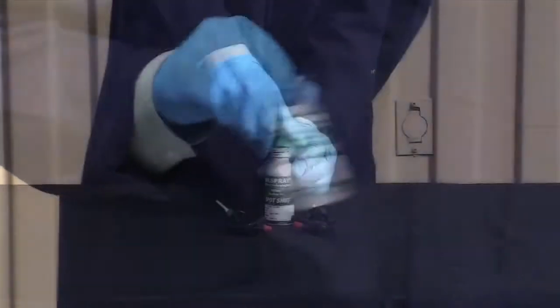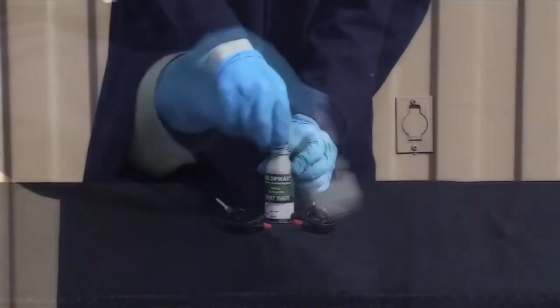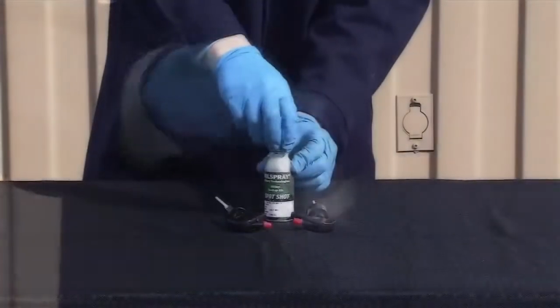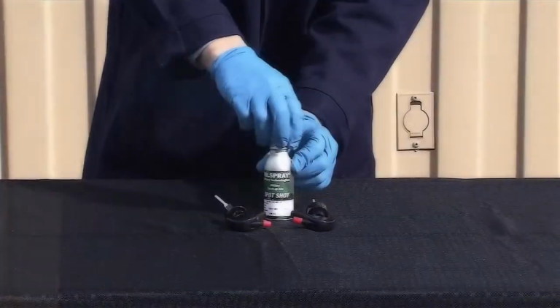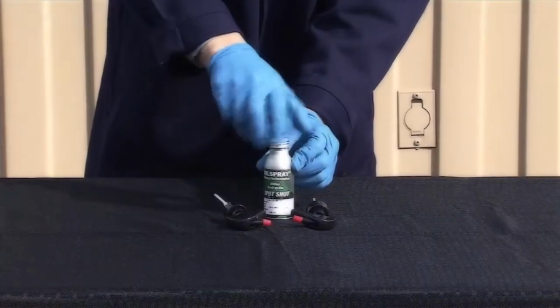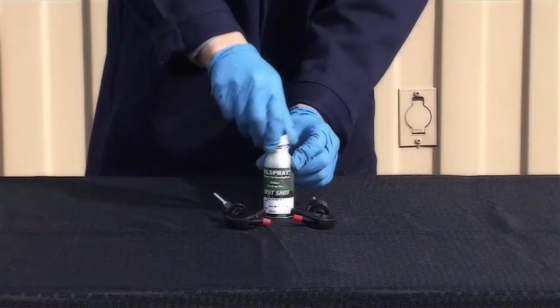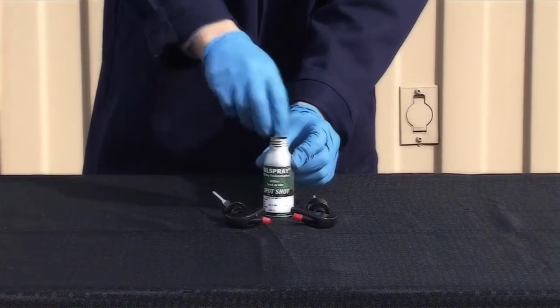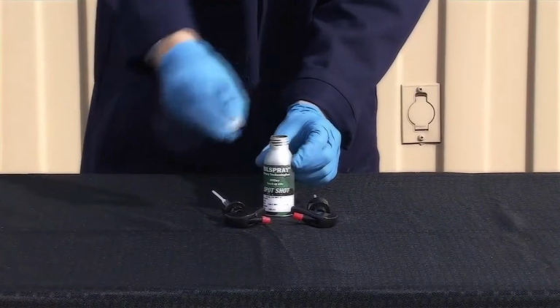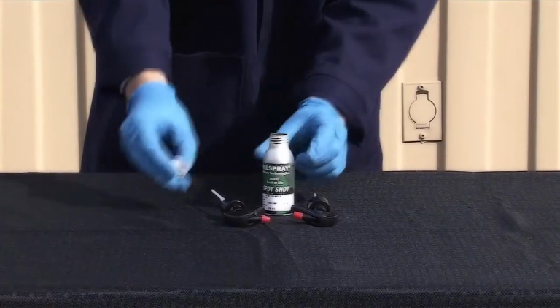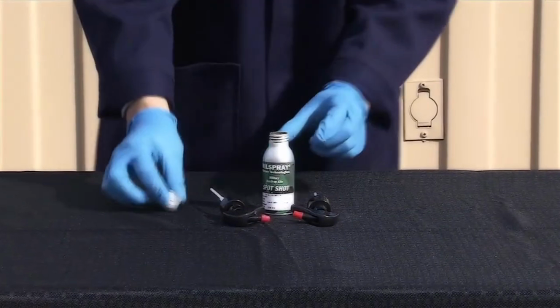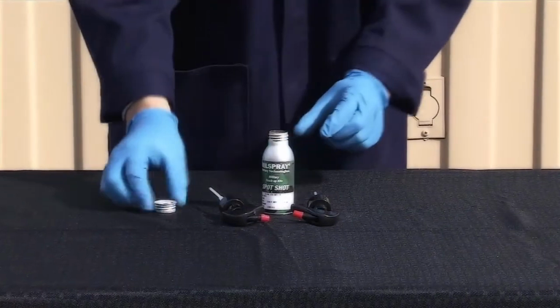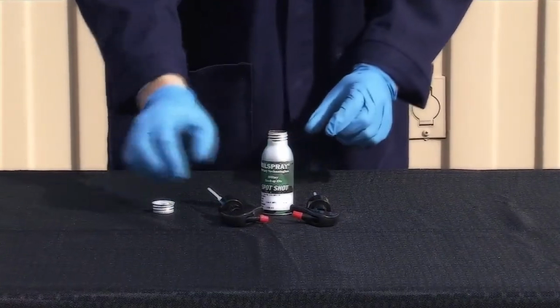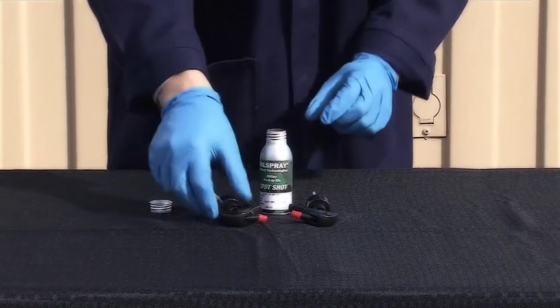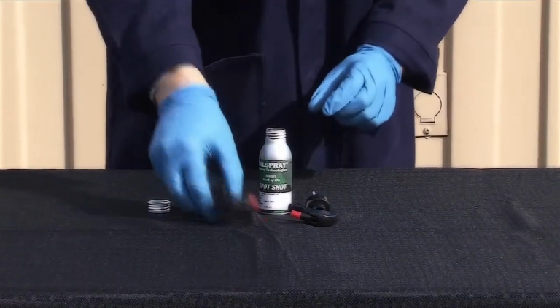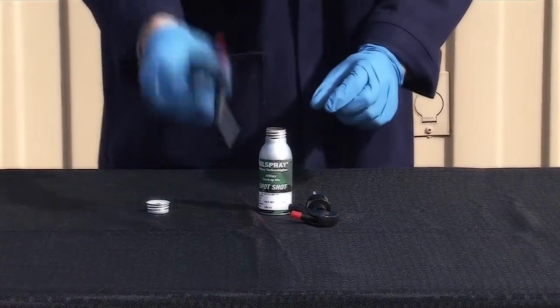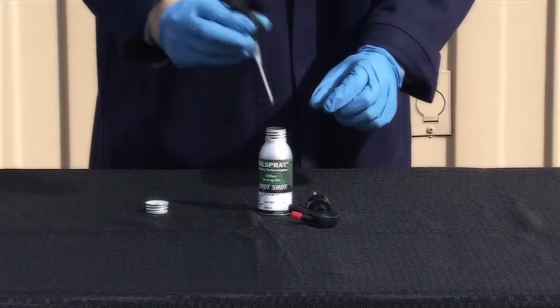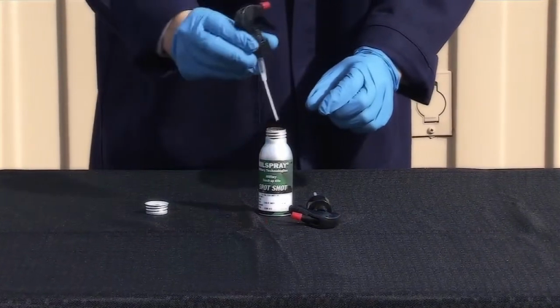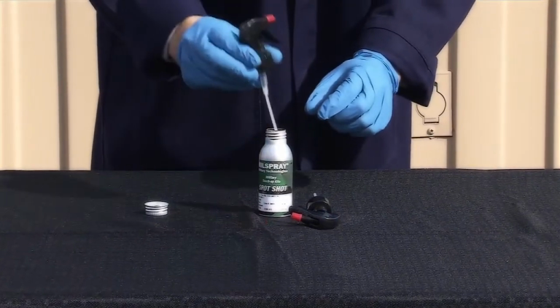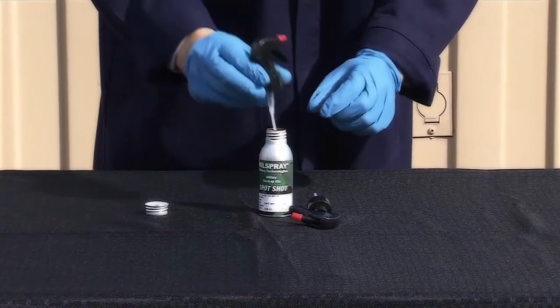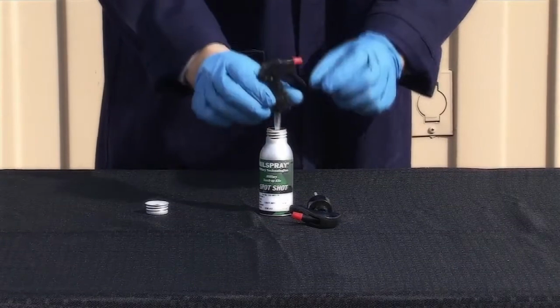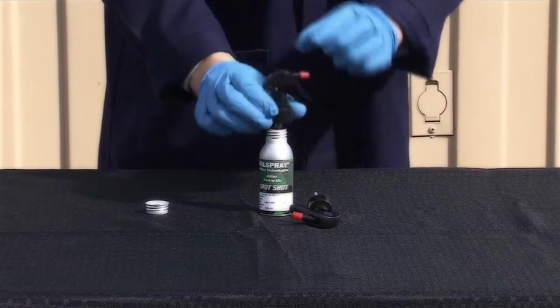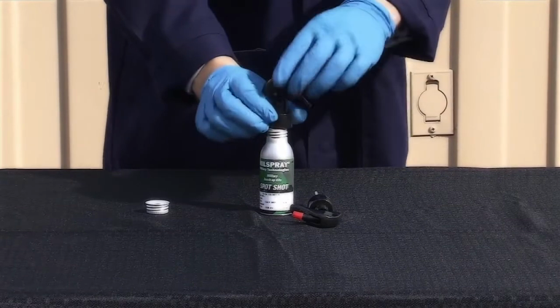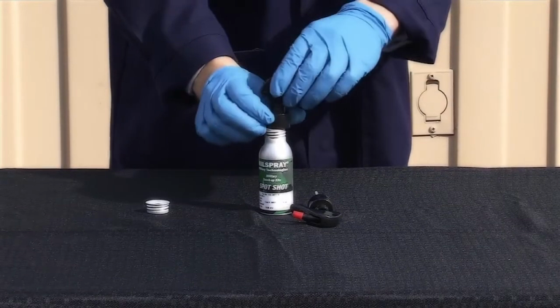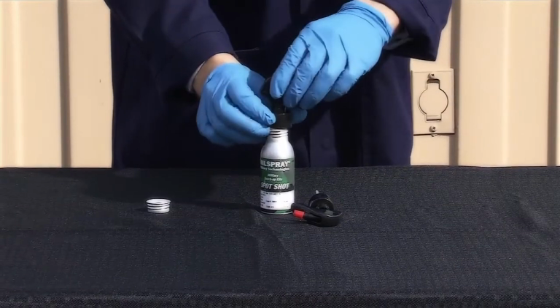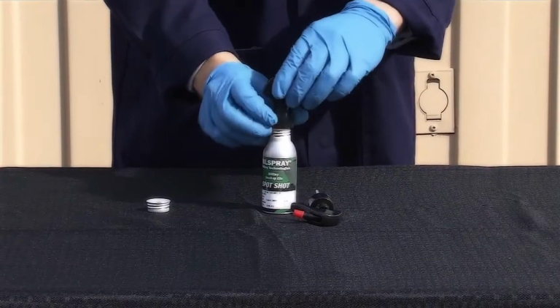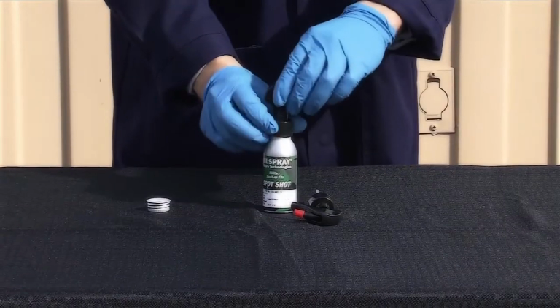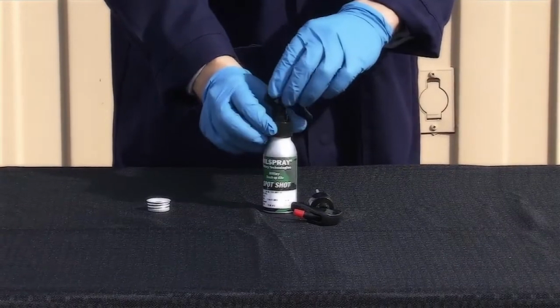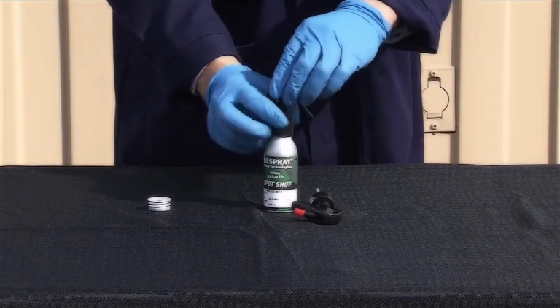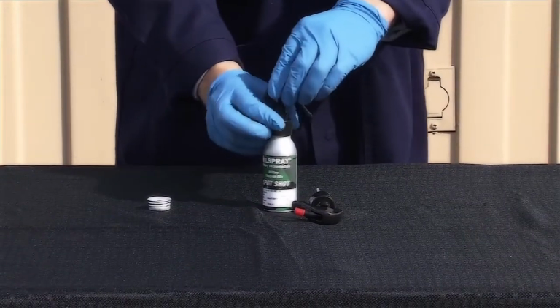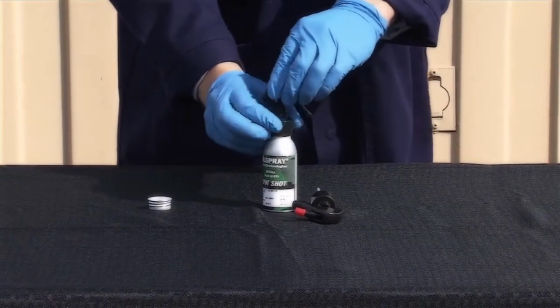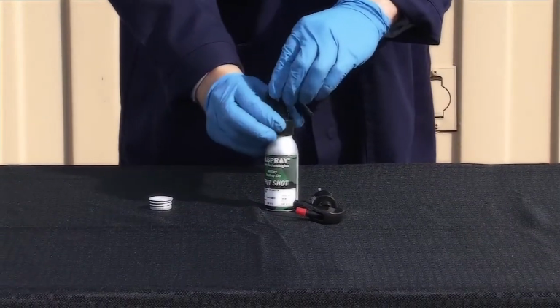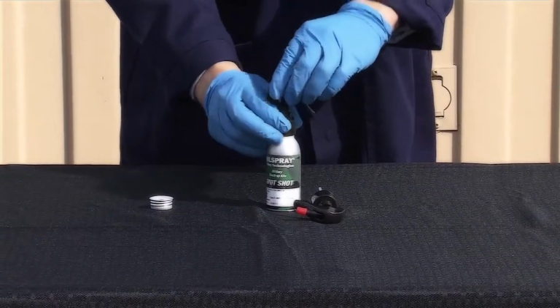Remove the cap from the bottle and install one of the spray heads.